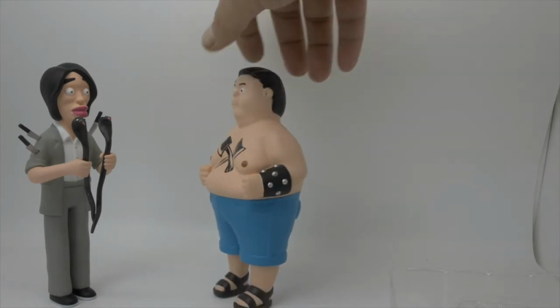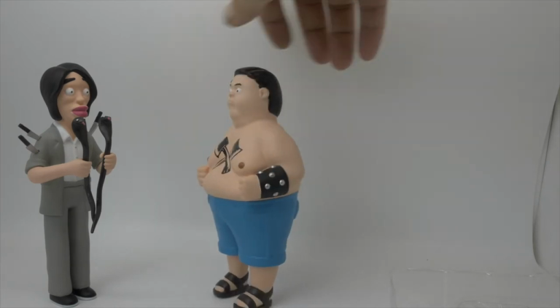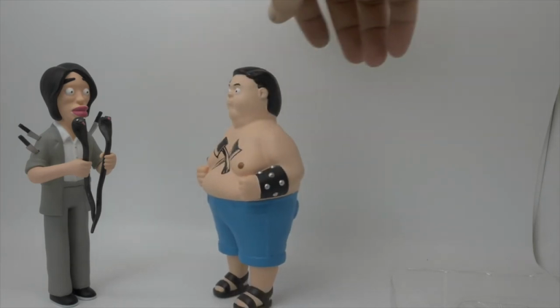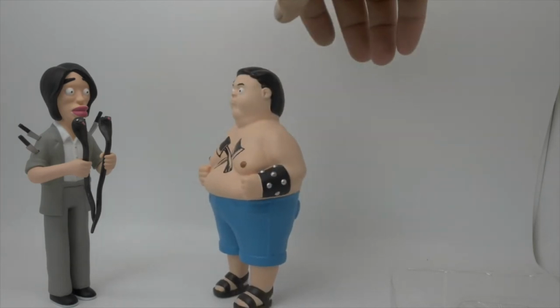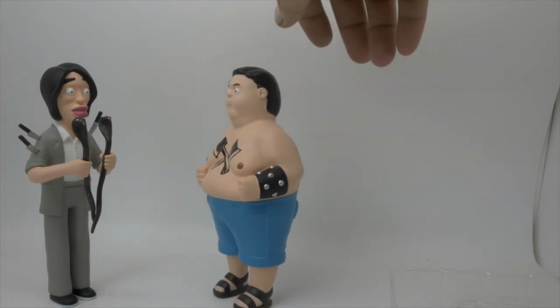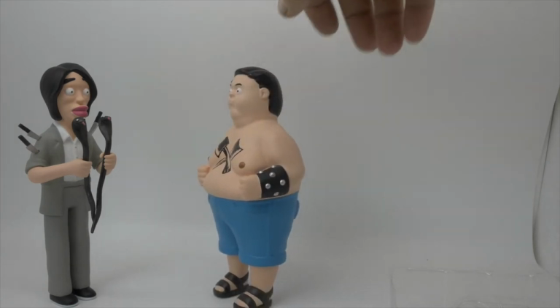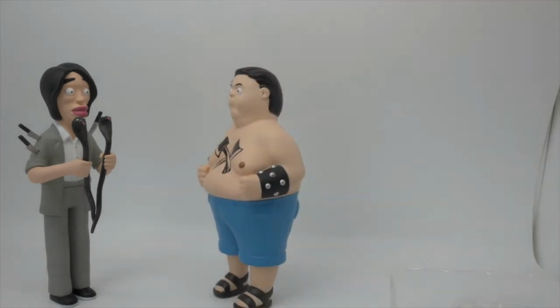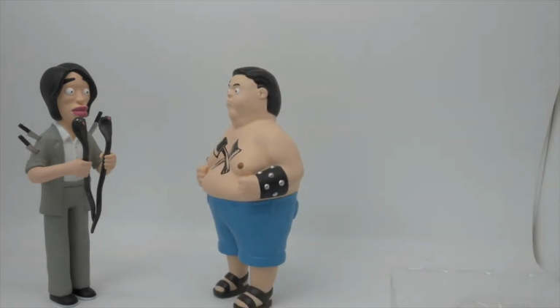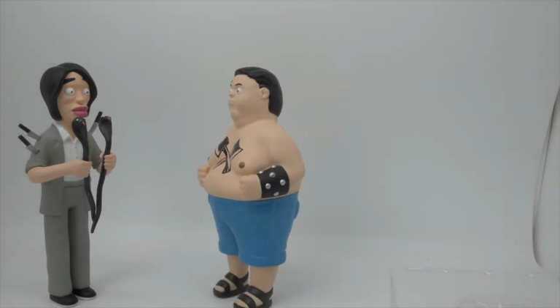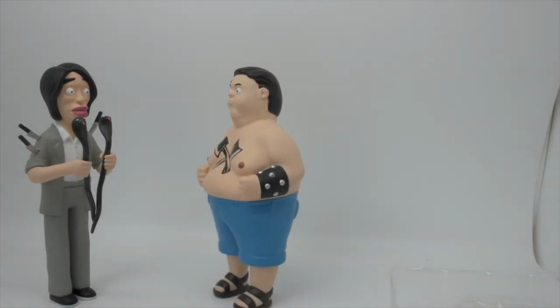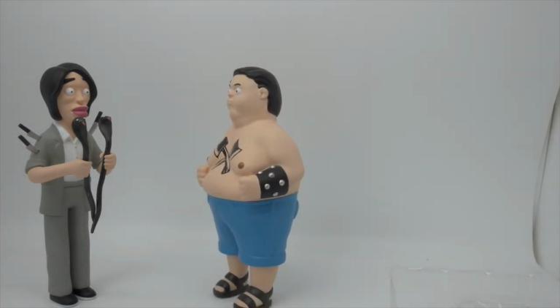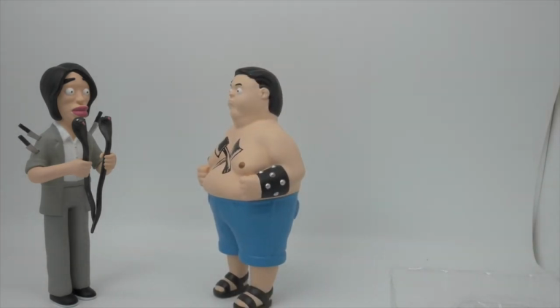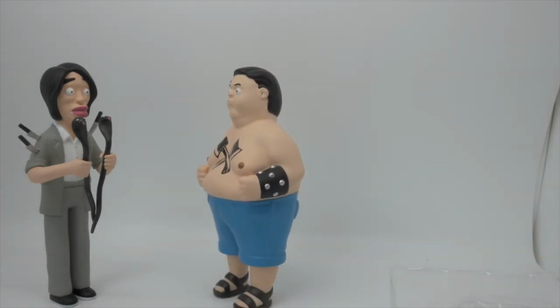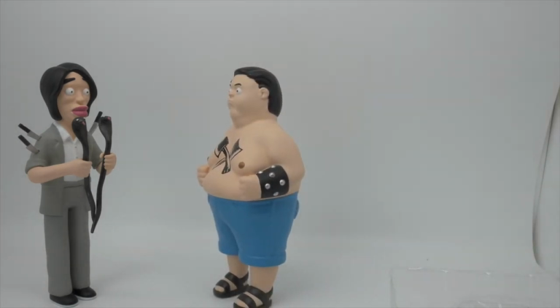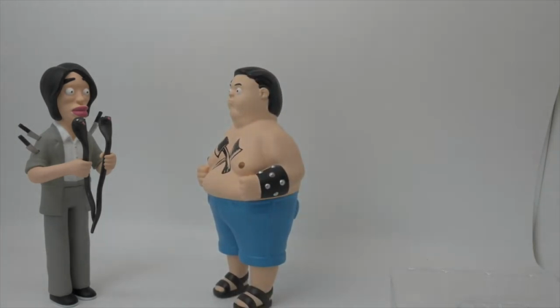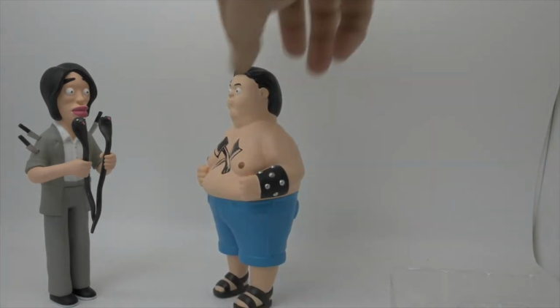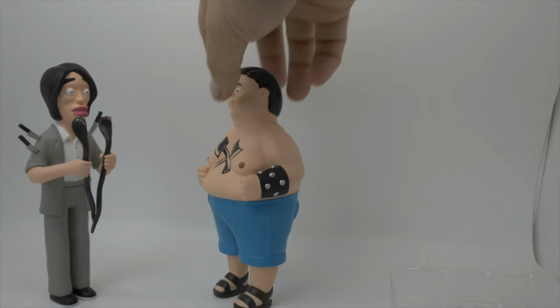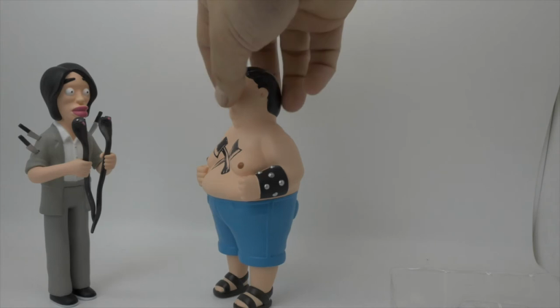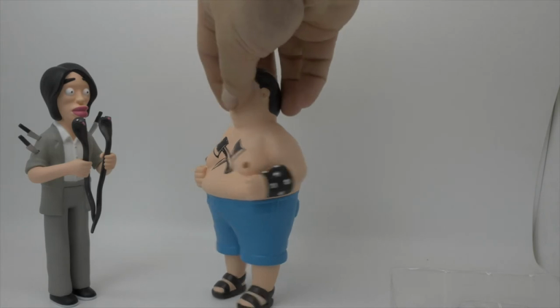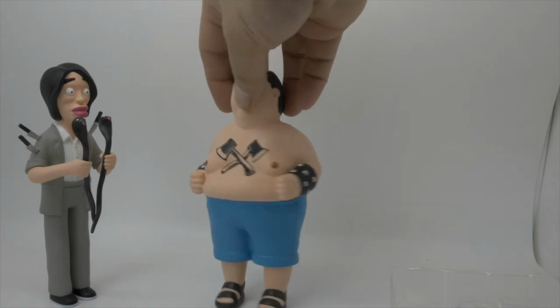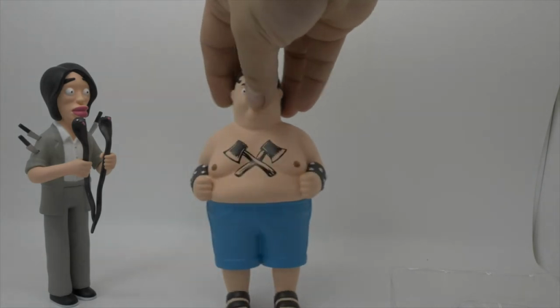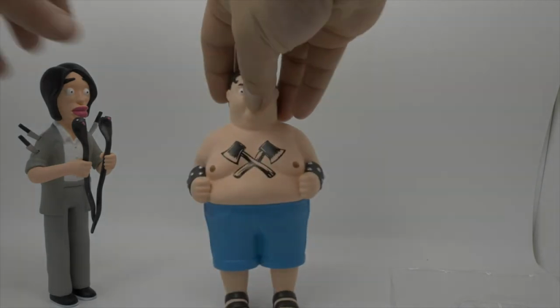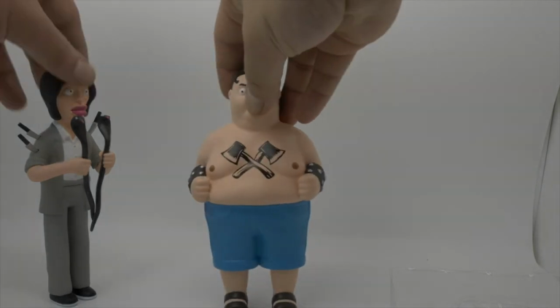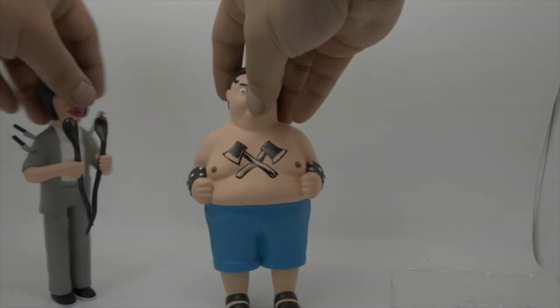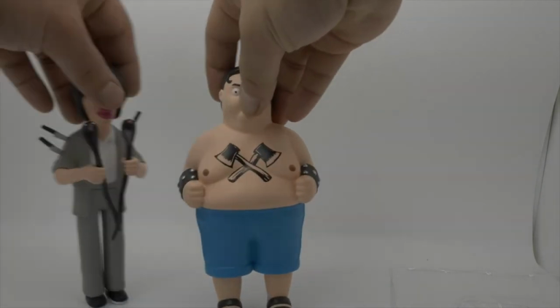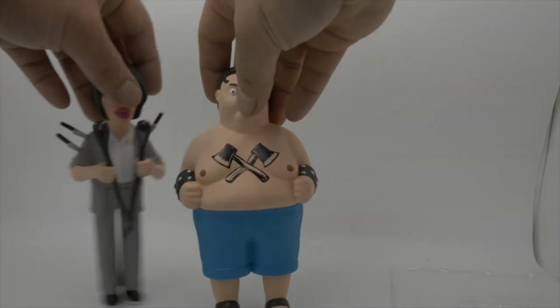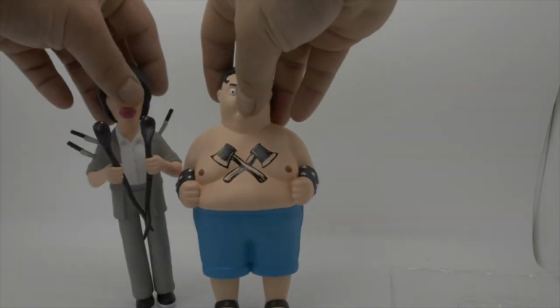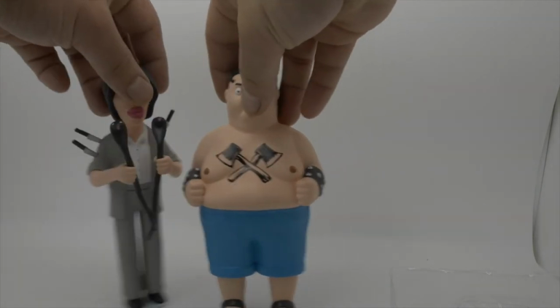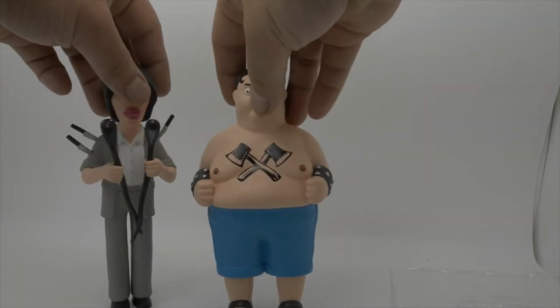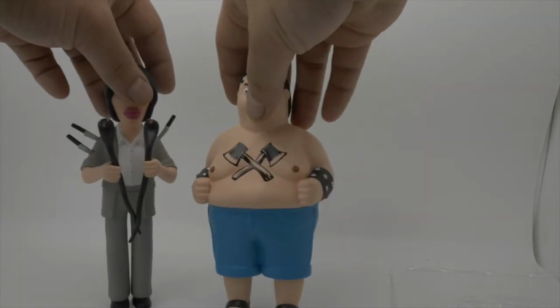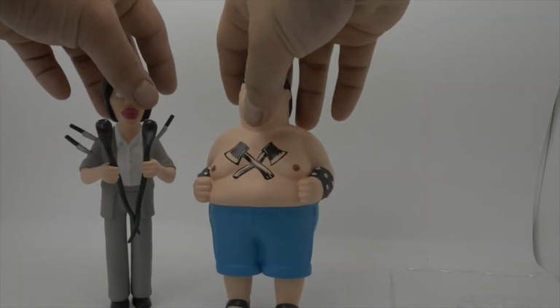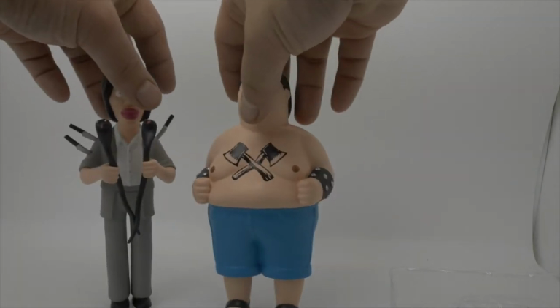A bit of glue — maybe it's my lightbox, I don't know. But look how funny they look together.